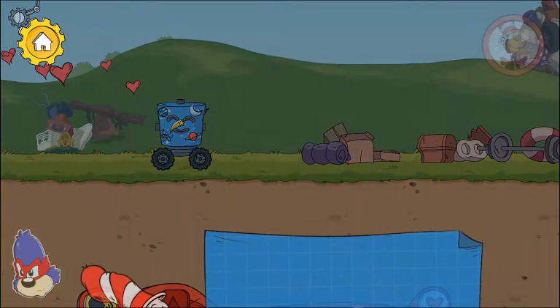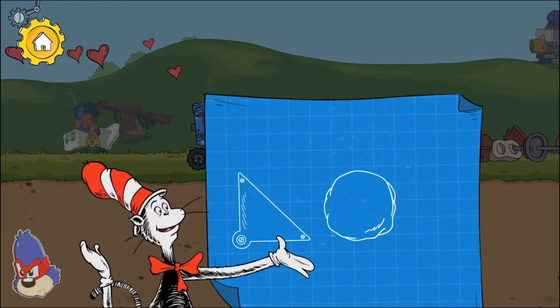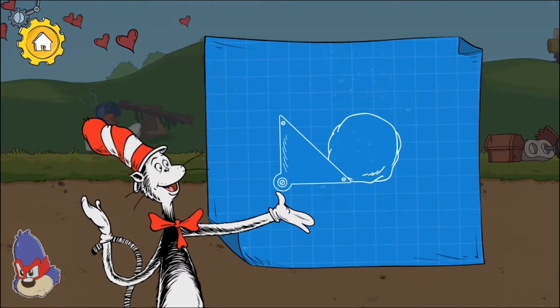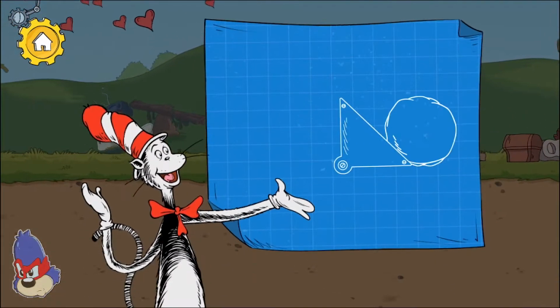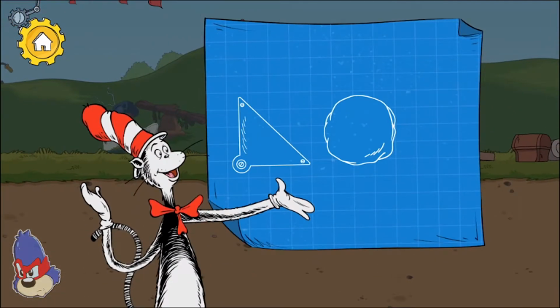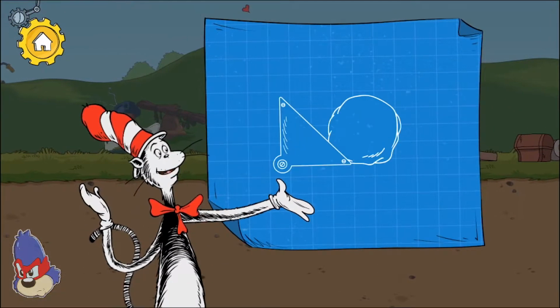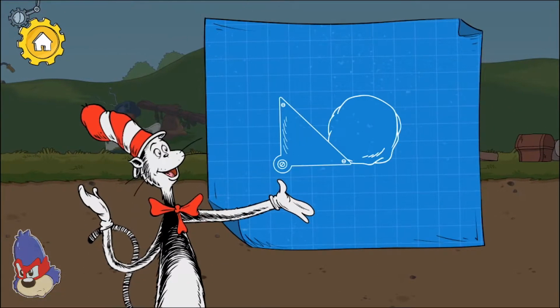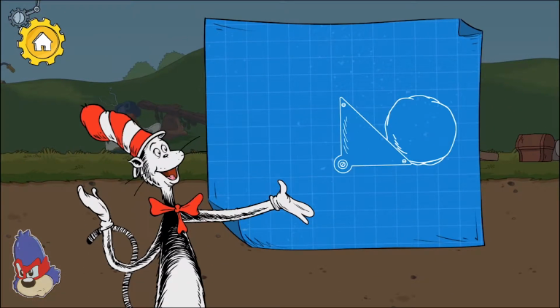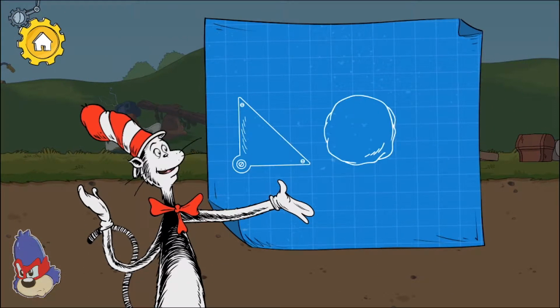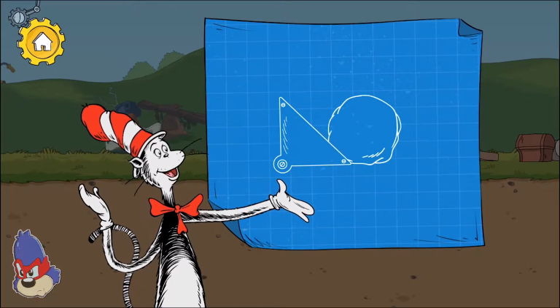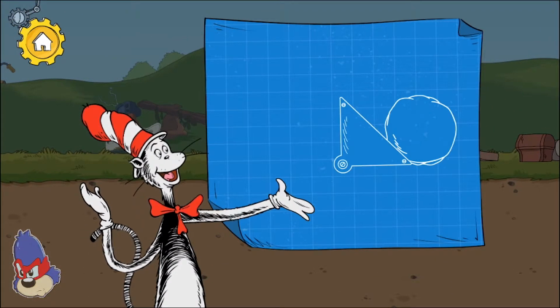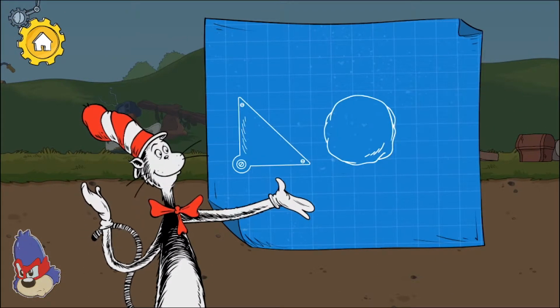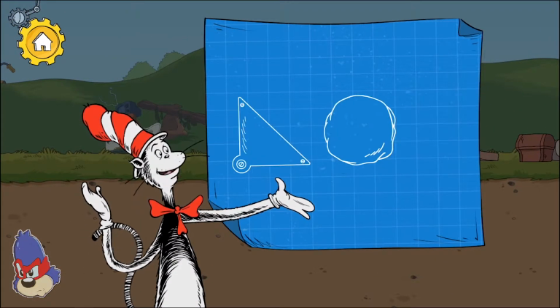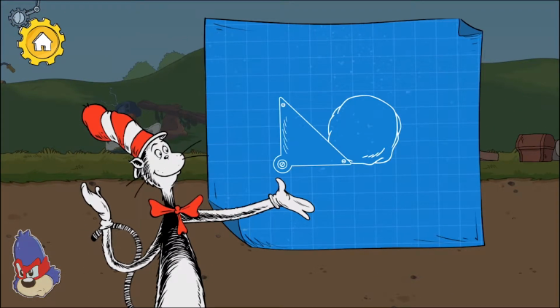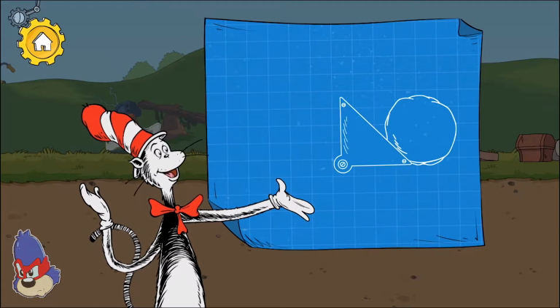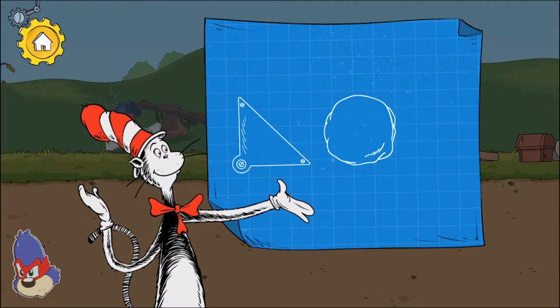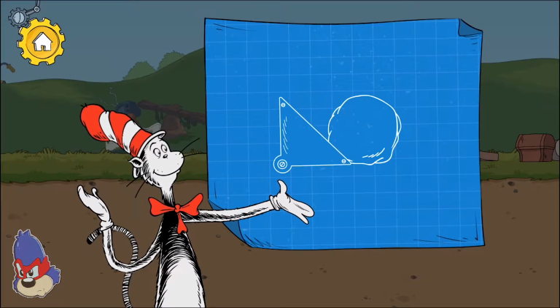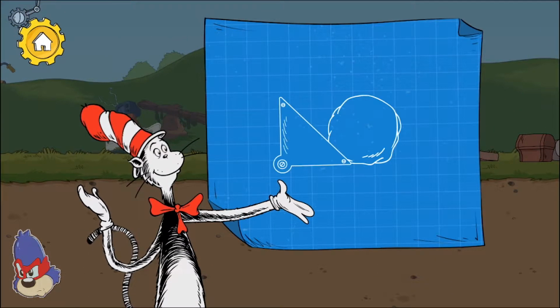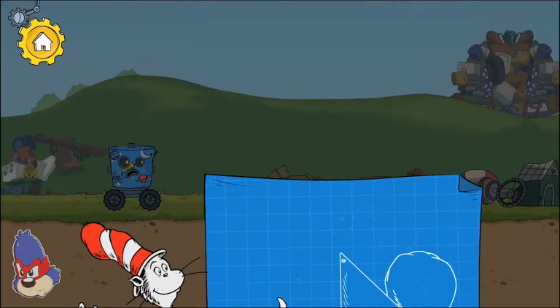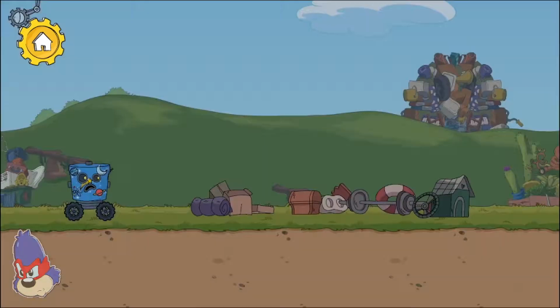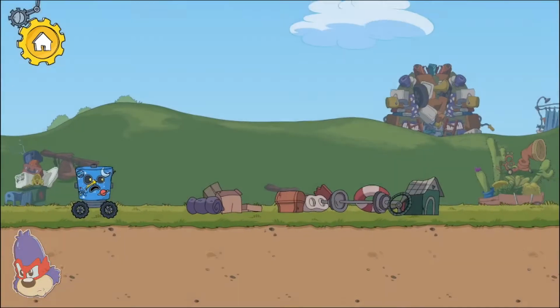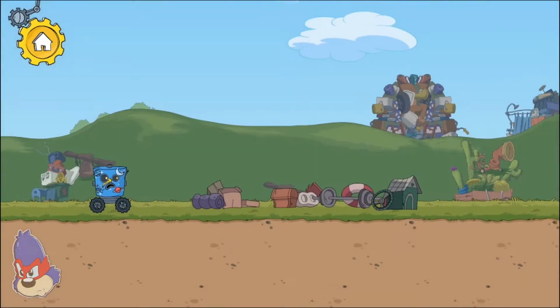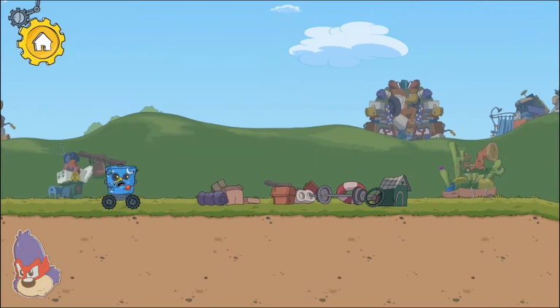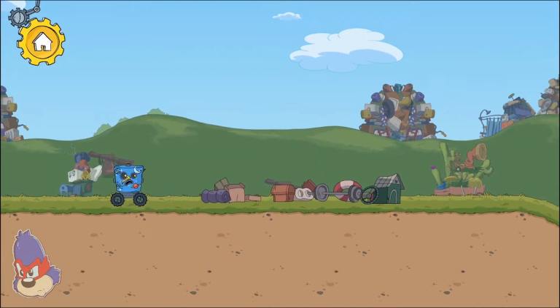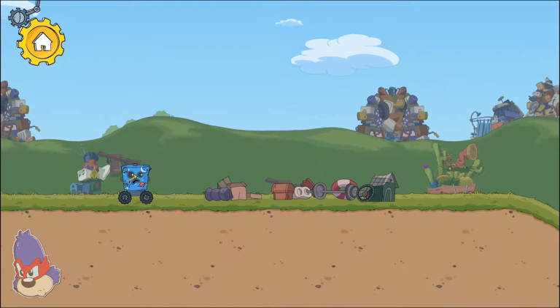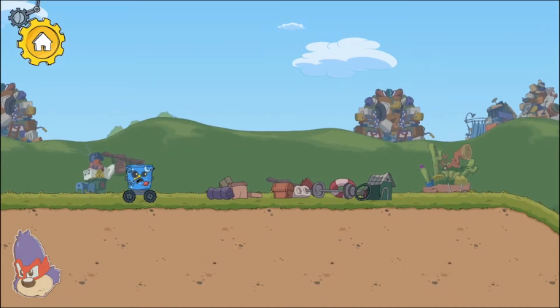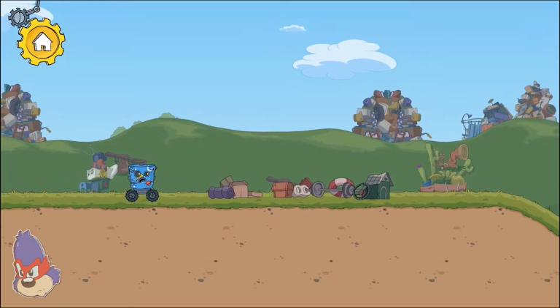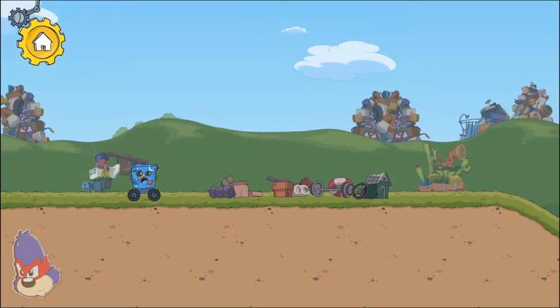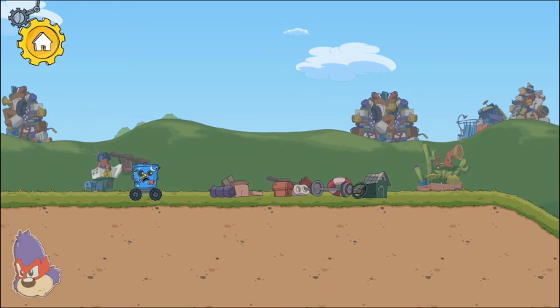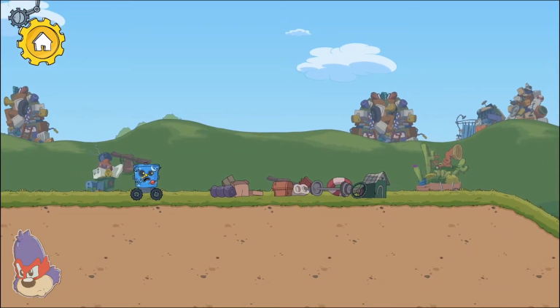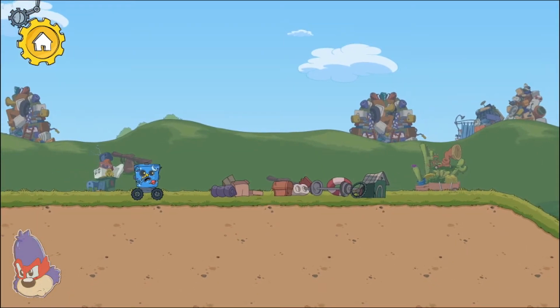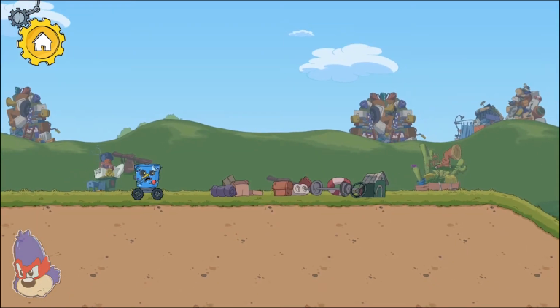Tap here to move the robot forward. Pushing objects can move them out of the way. Looks like another problem — your robot needs some help.